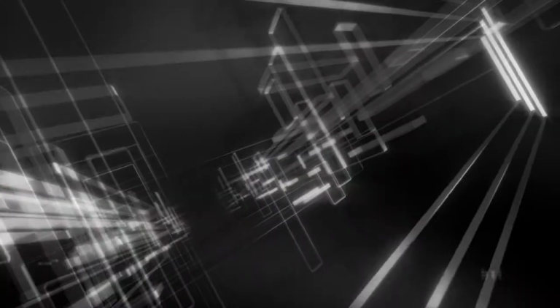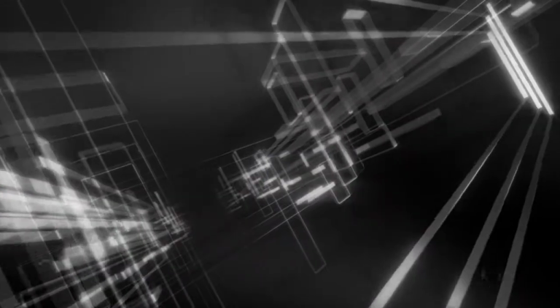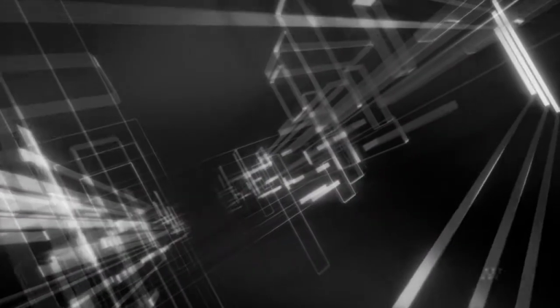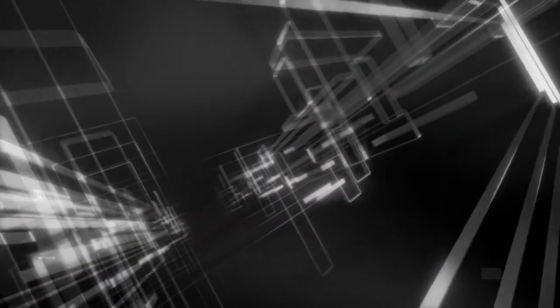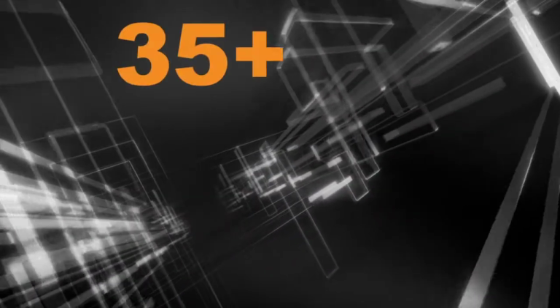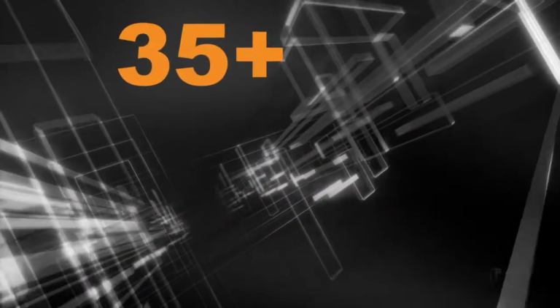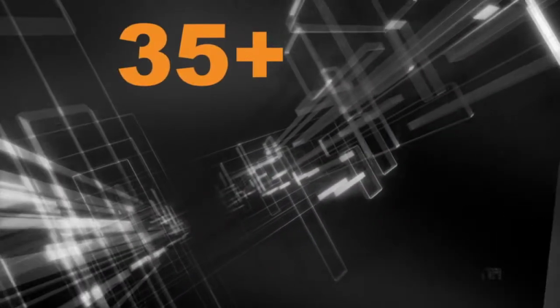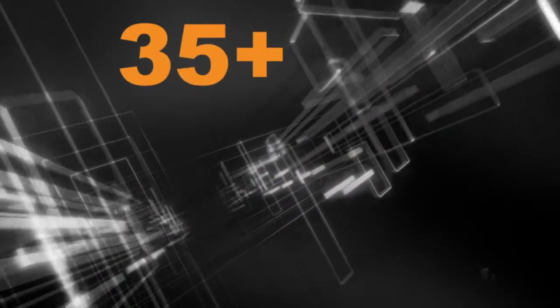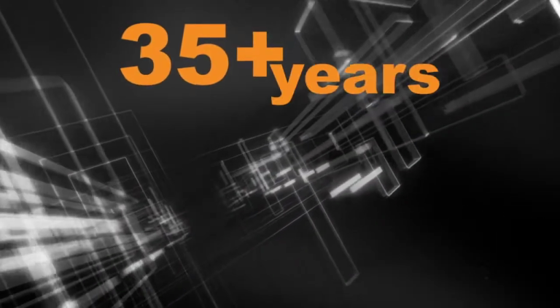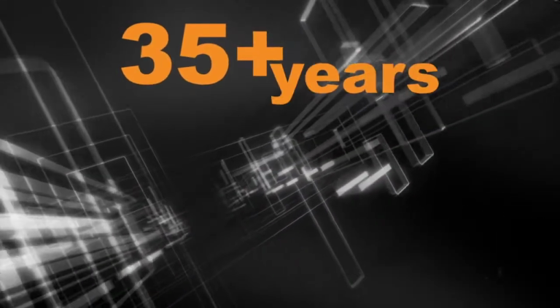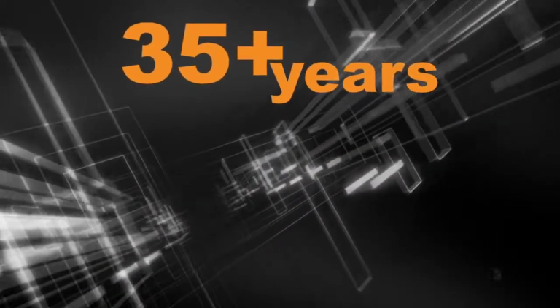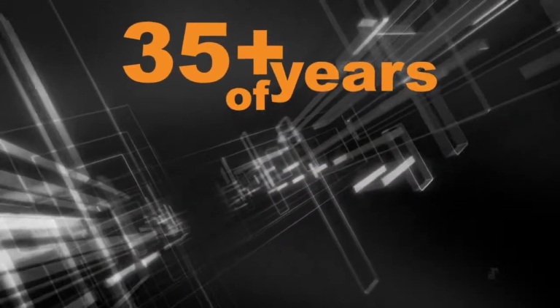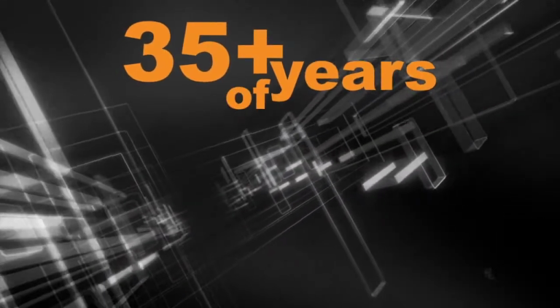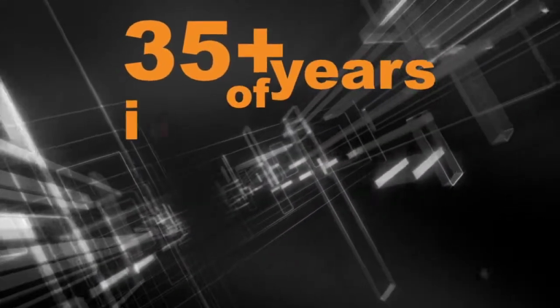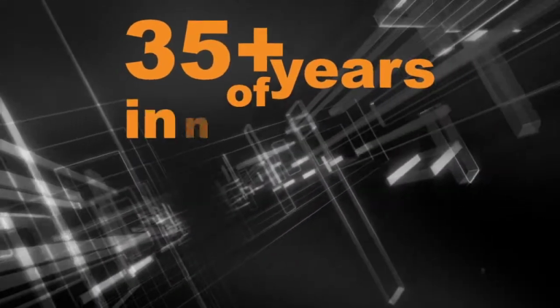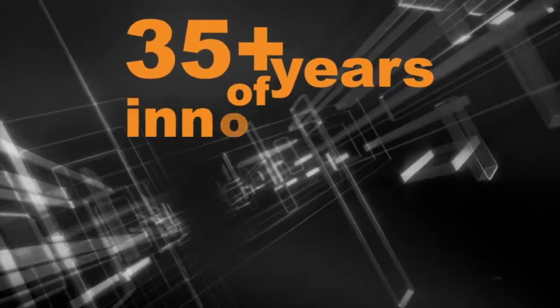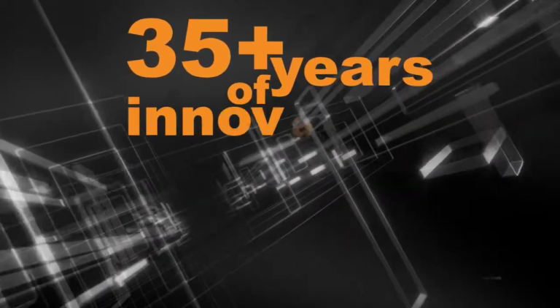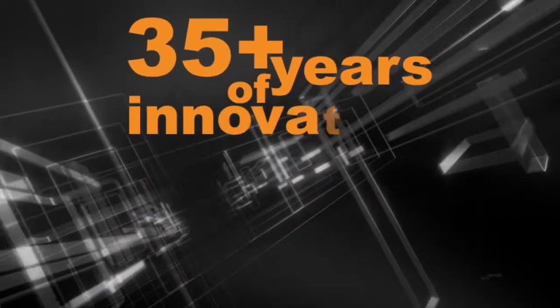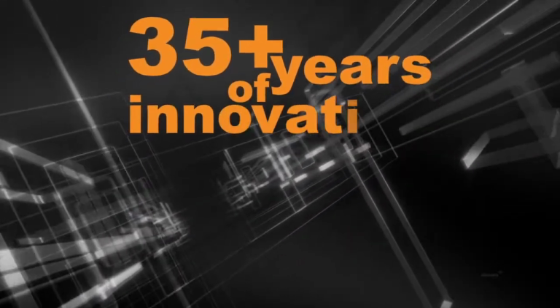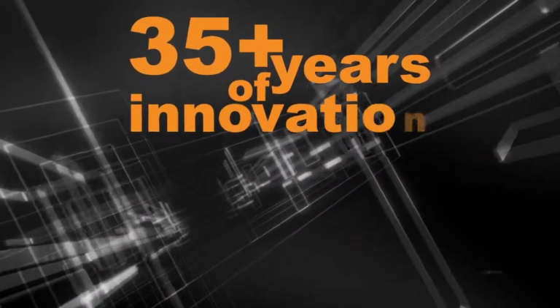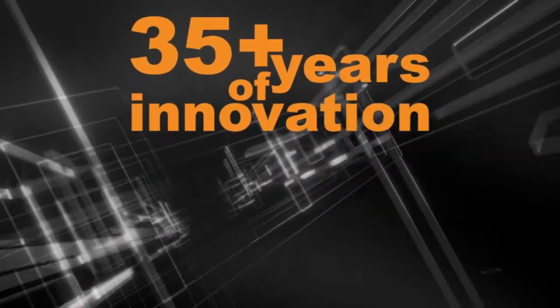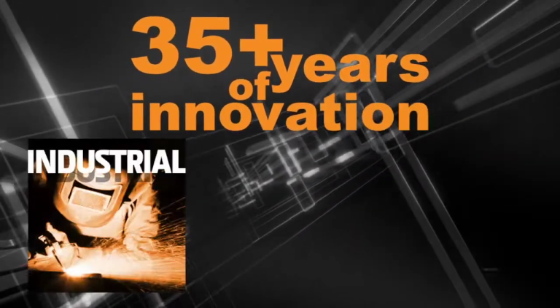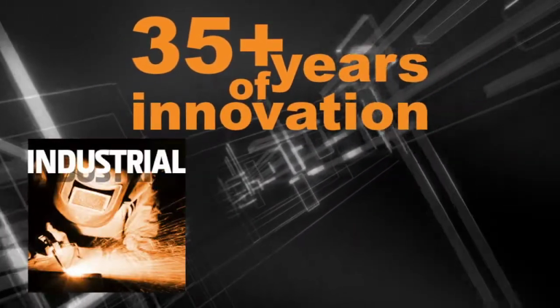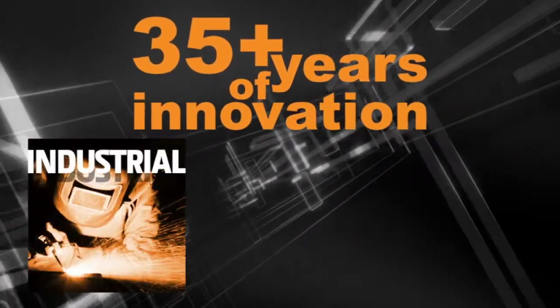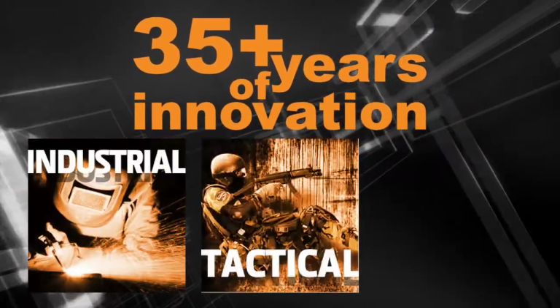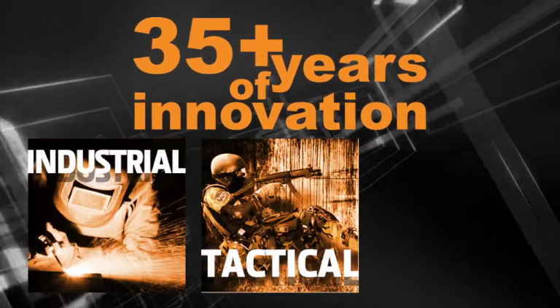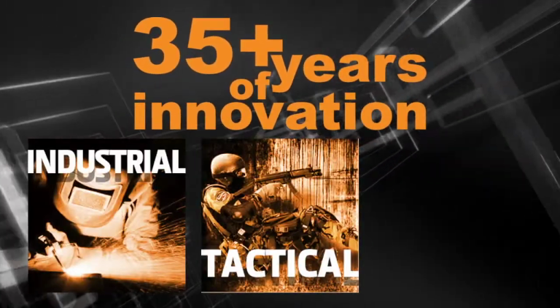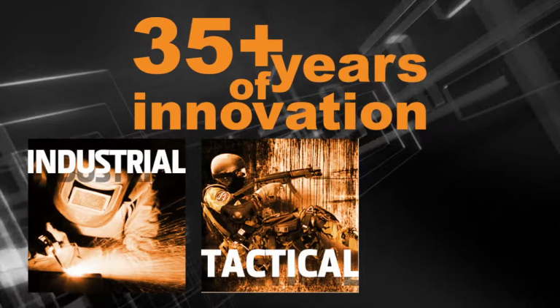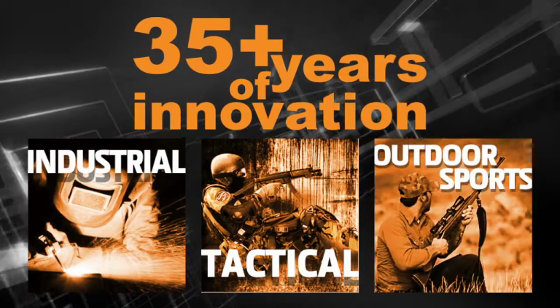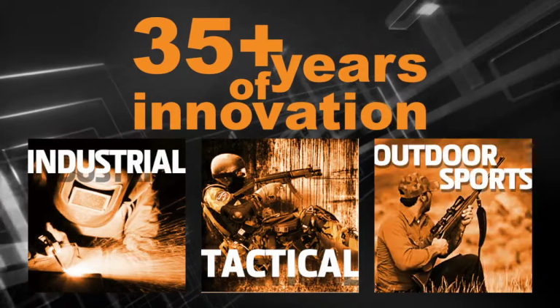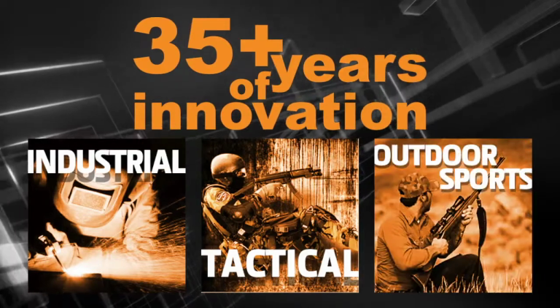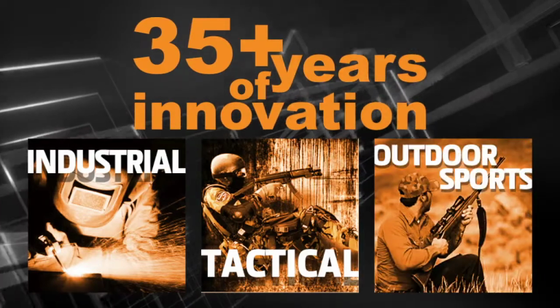They're backed by 35 years of innovative design and development for industry, tactical, and sports.